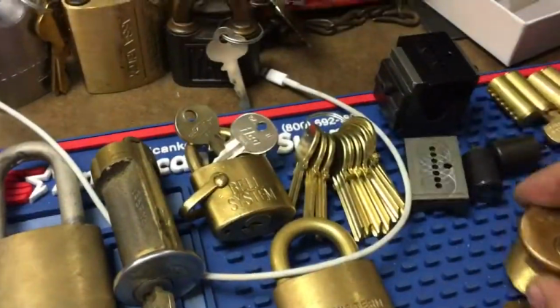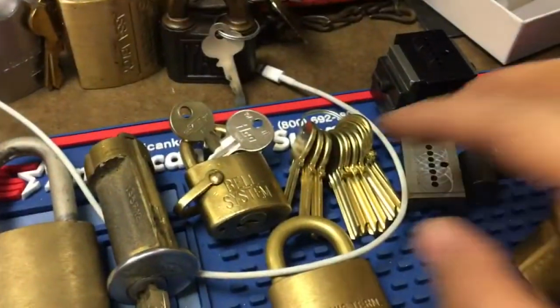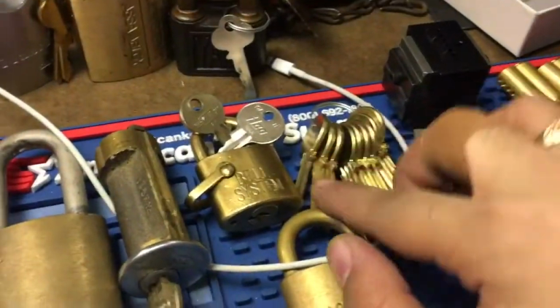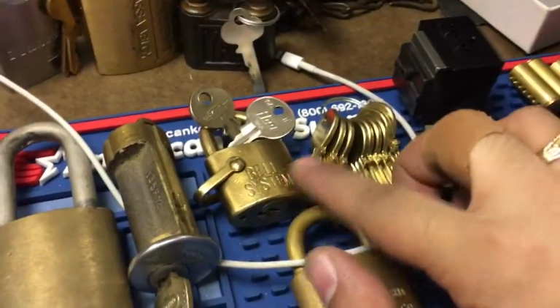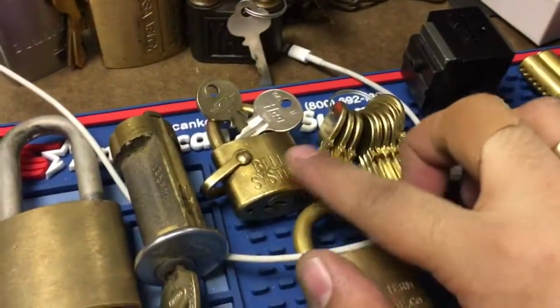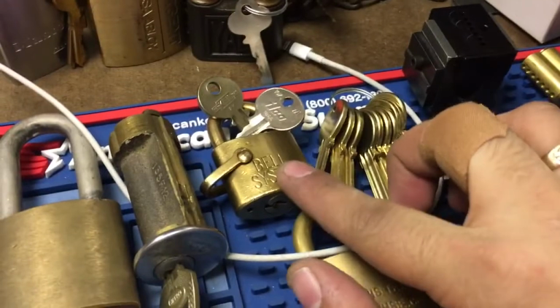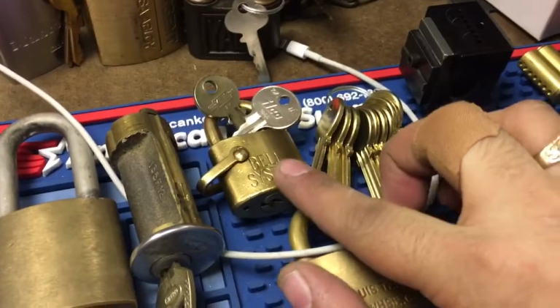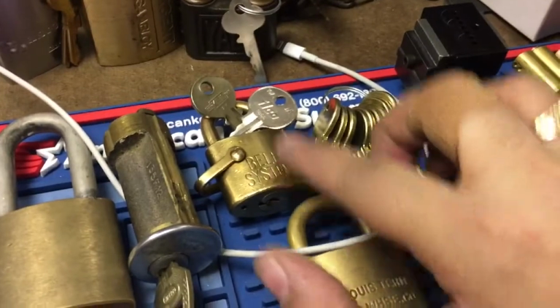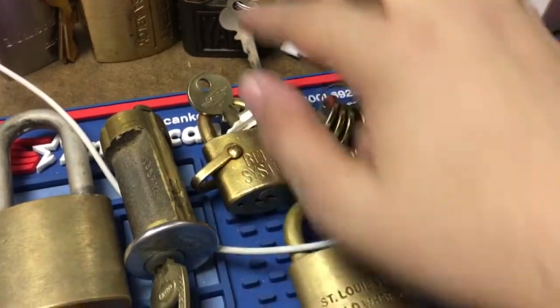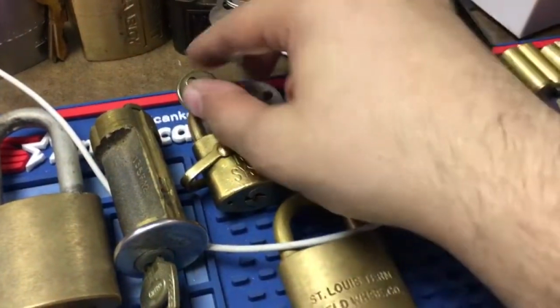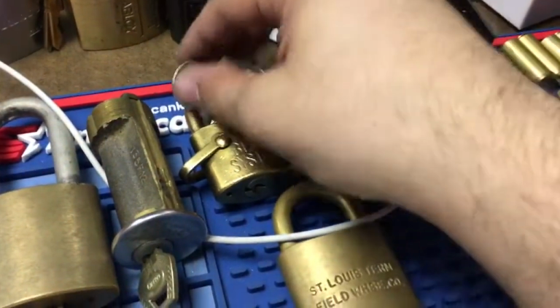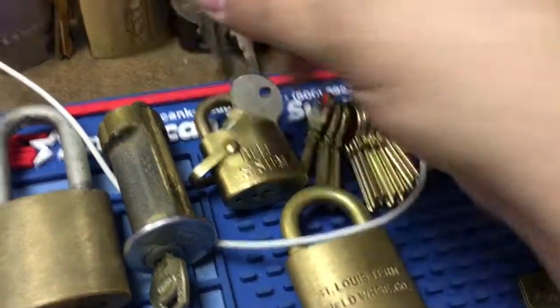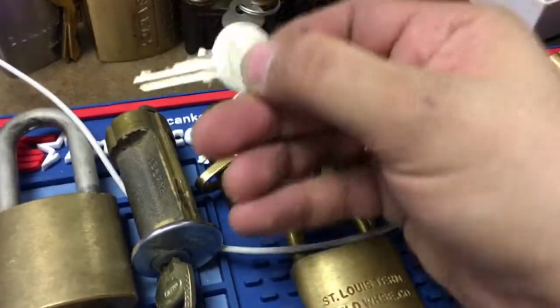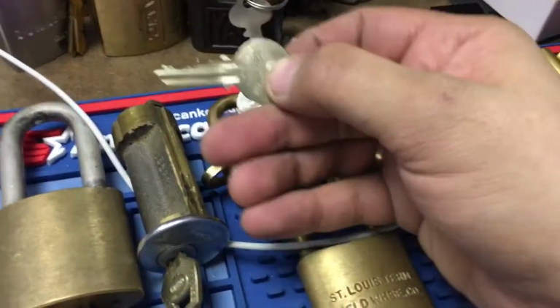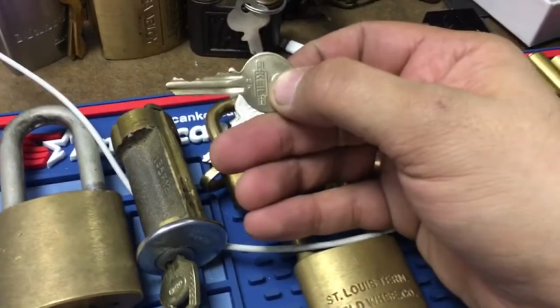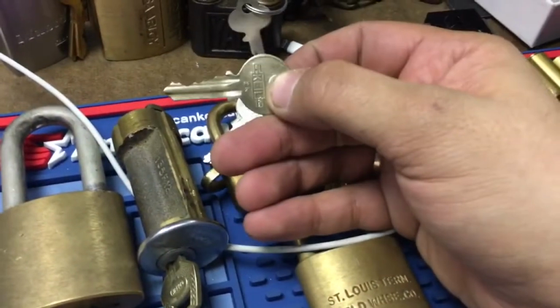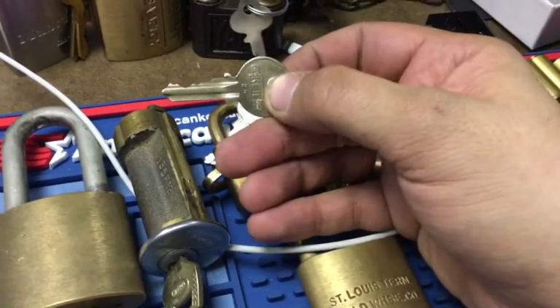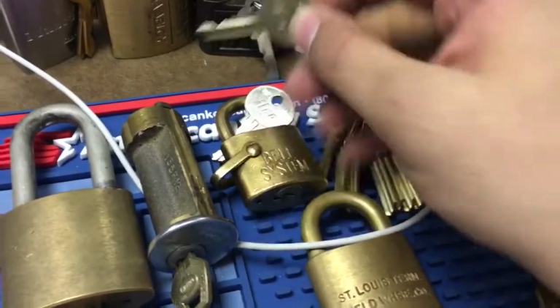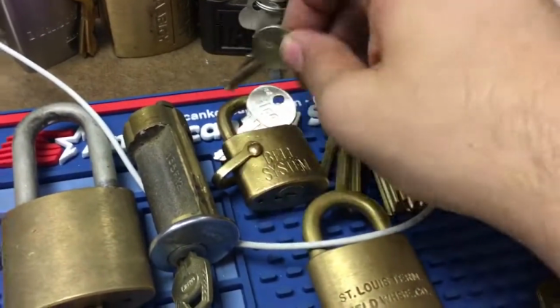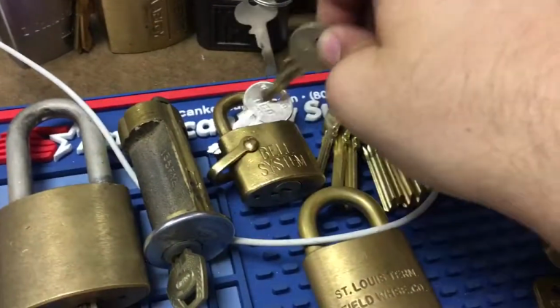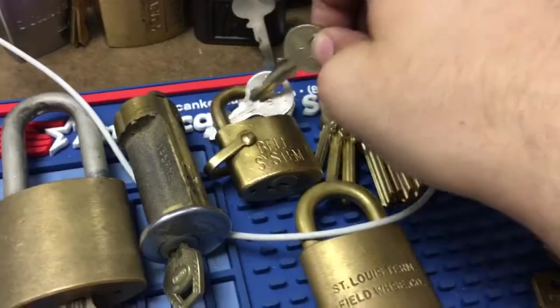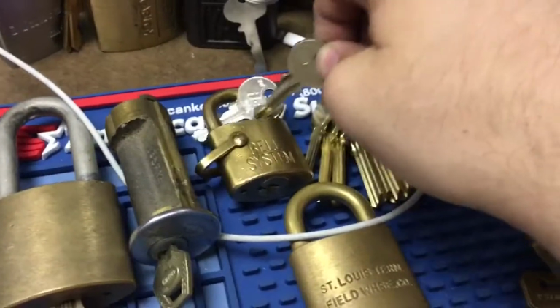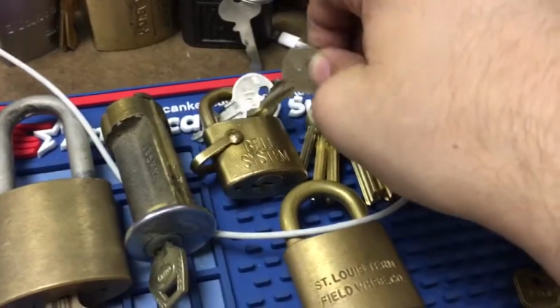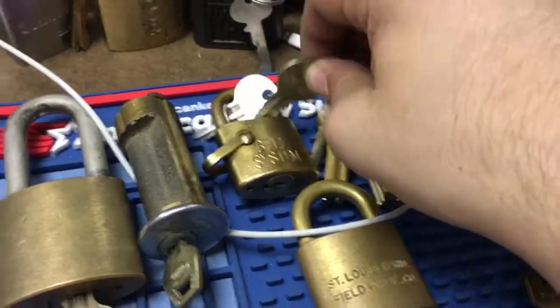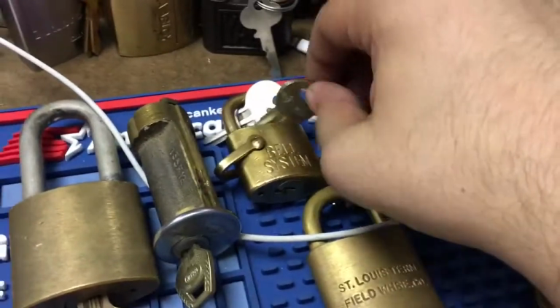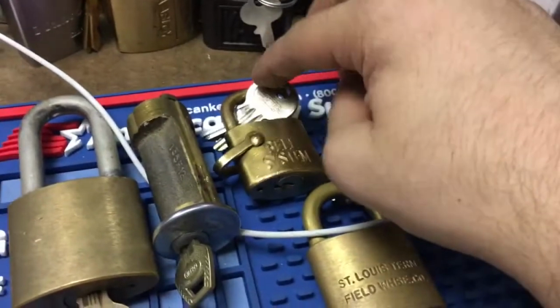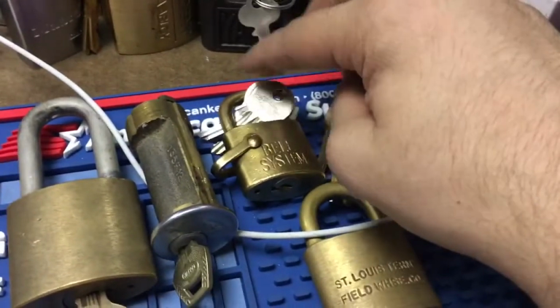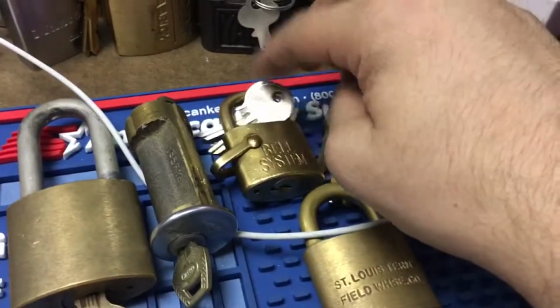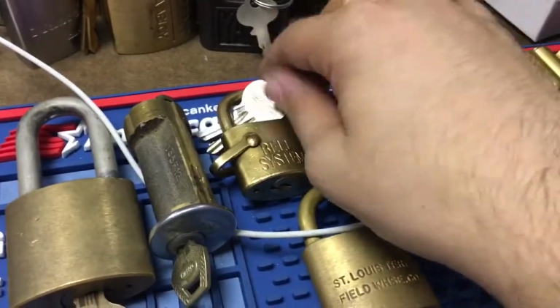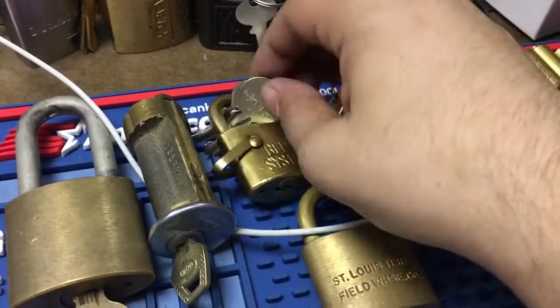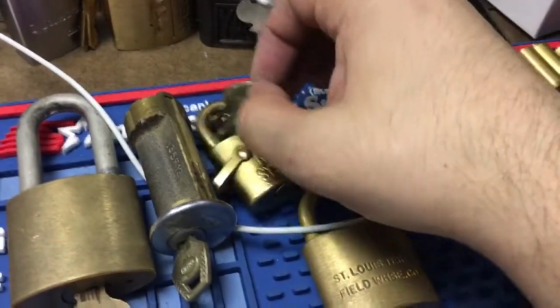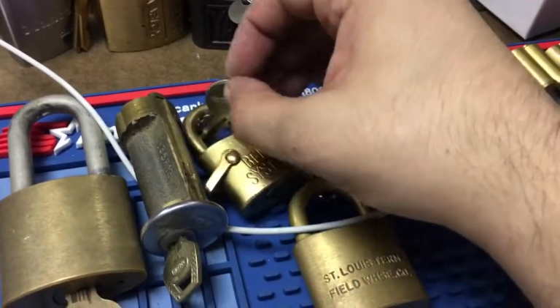This bell system, which came with the wrong key, wrong blank, so I cut a new one.